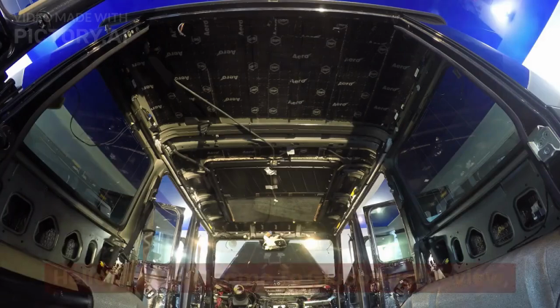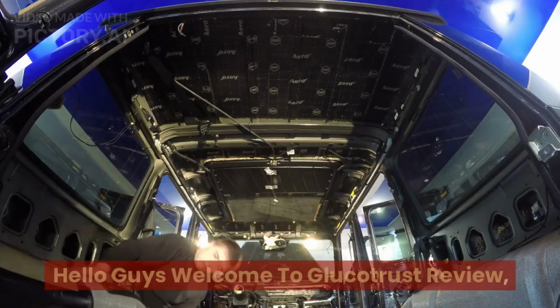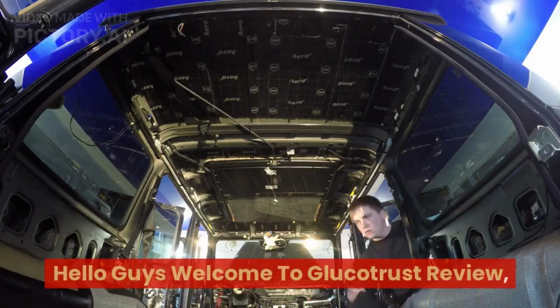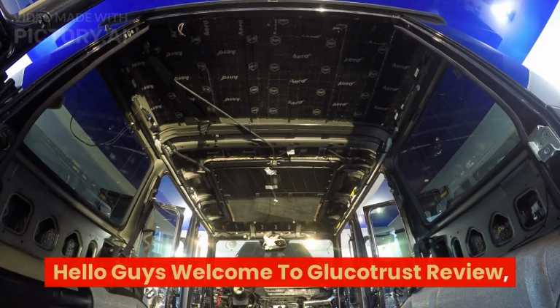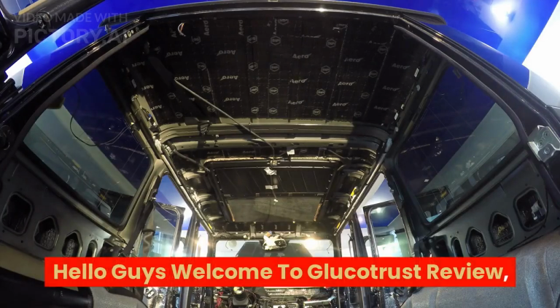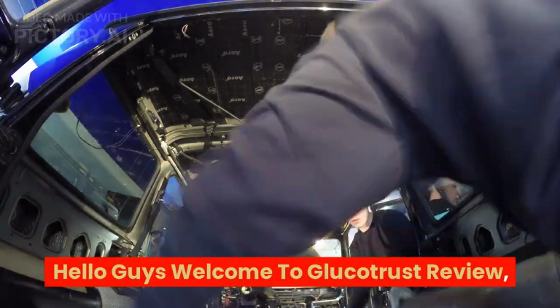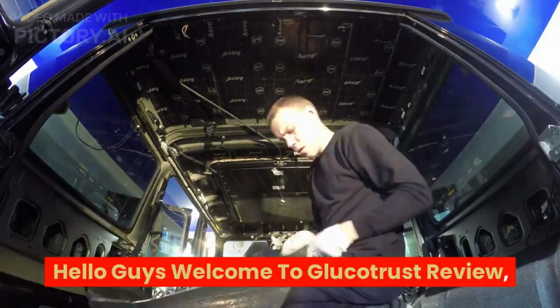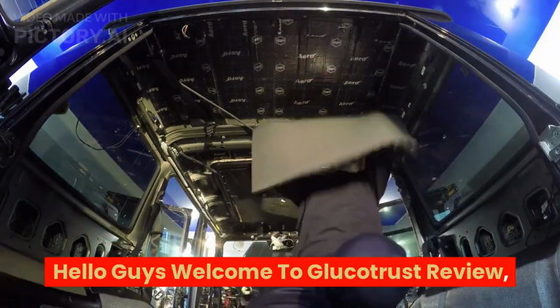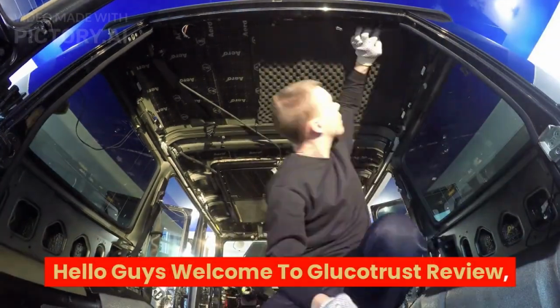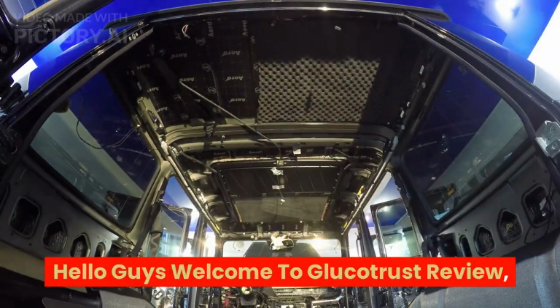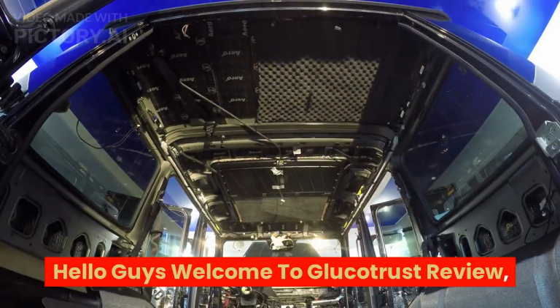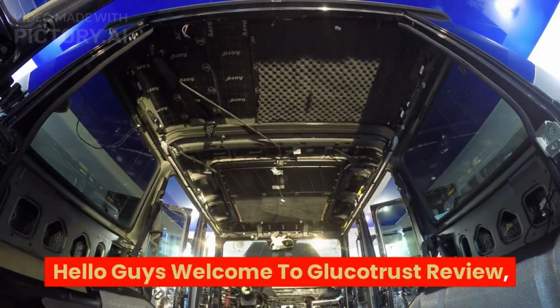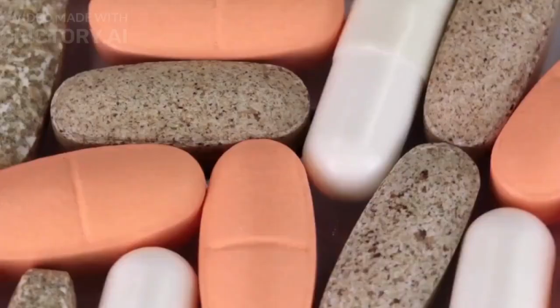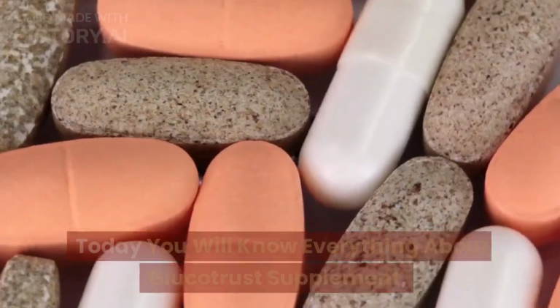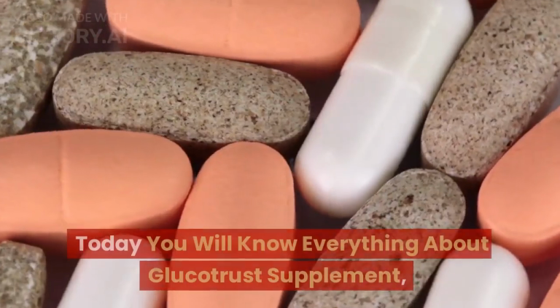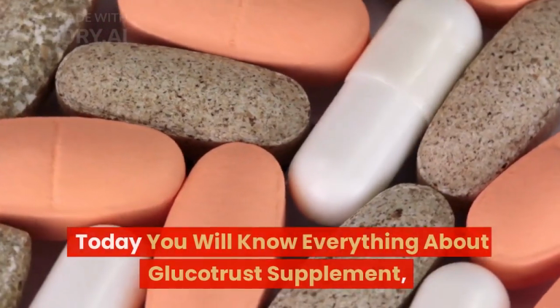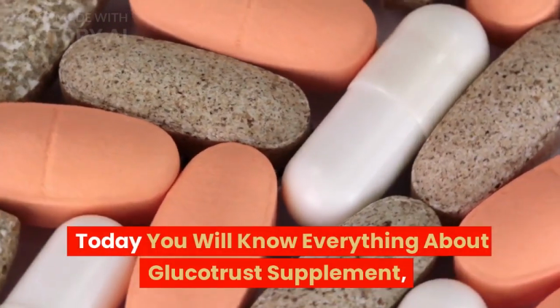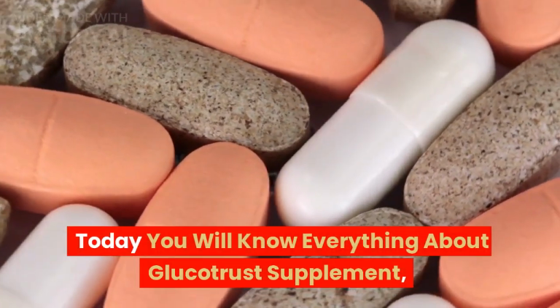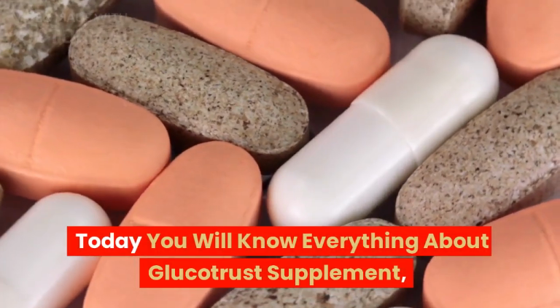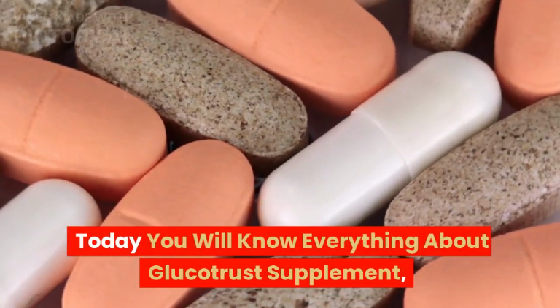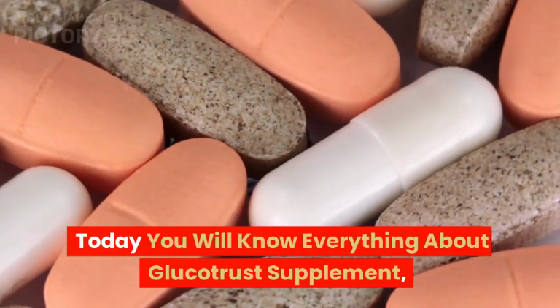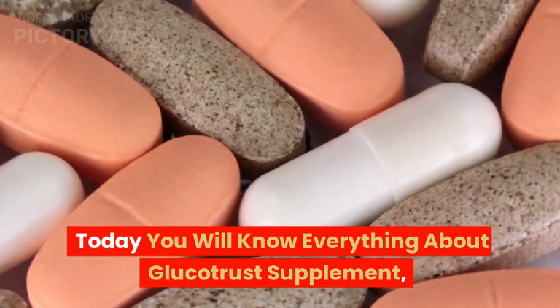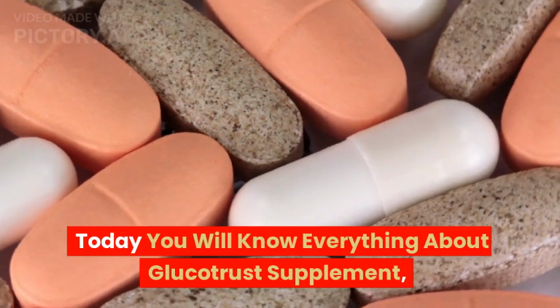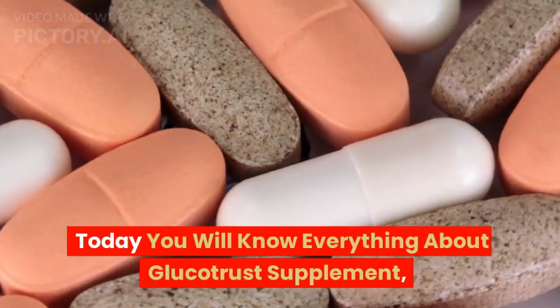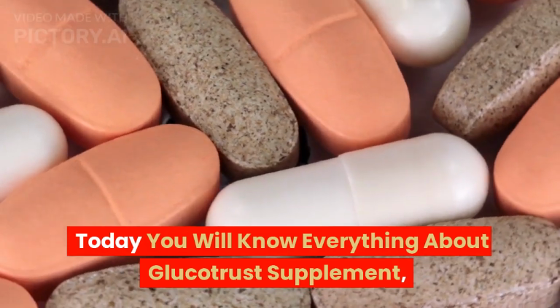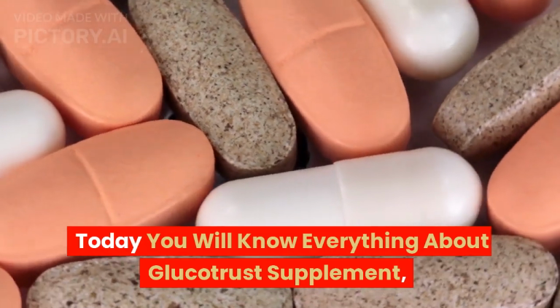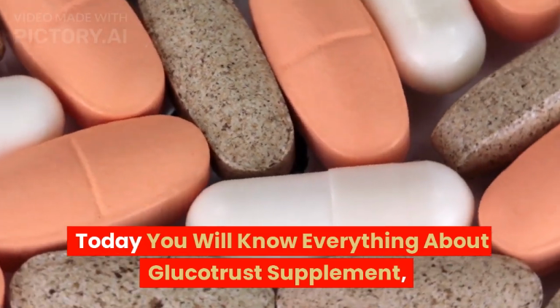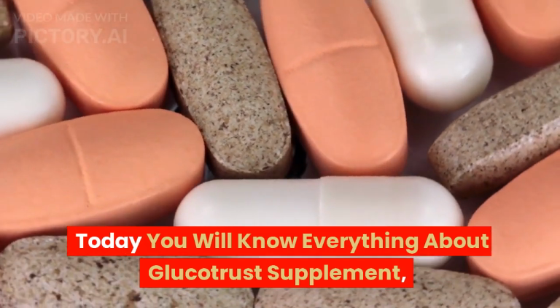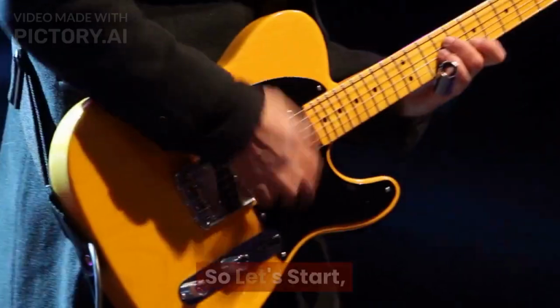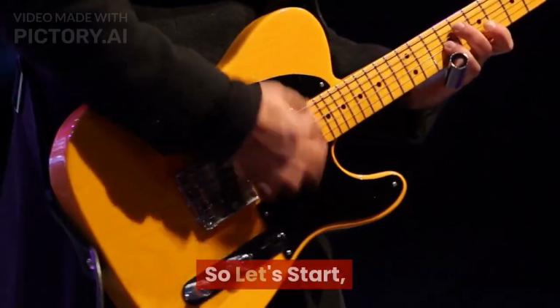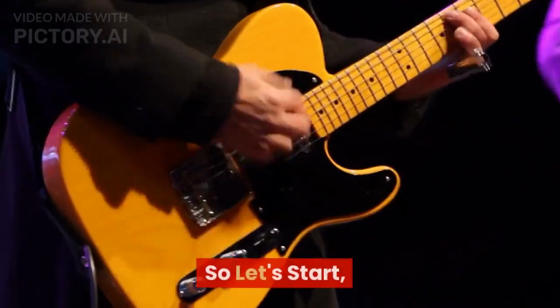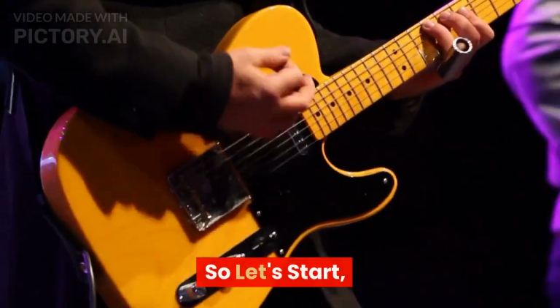Hello guys, welcome to GlucoTrust Review. Today you will know everything about GlucoTrust Supplement. So let's start.